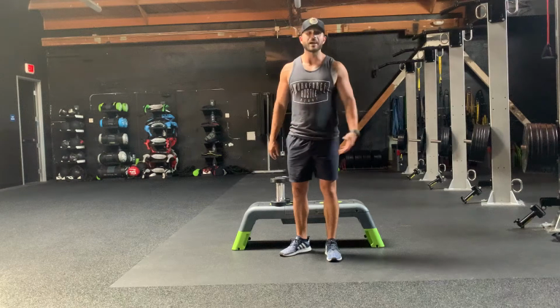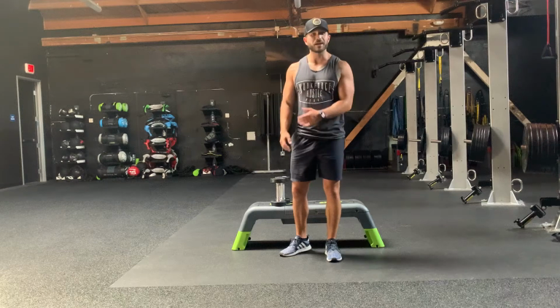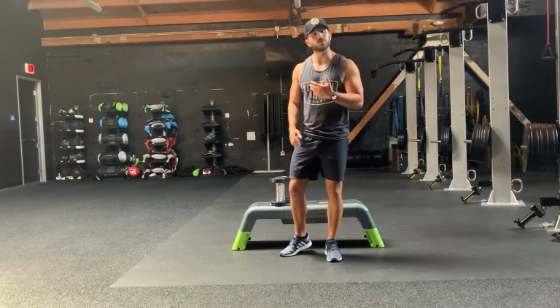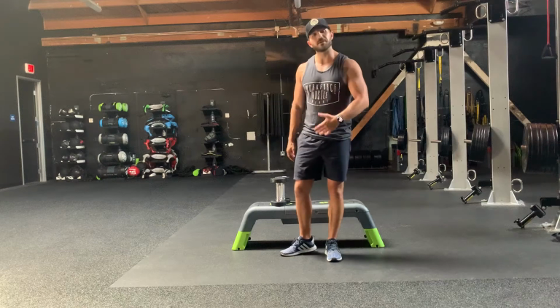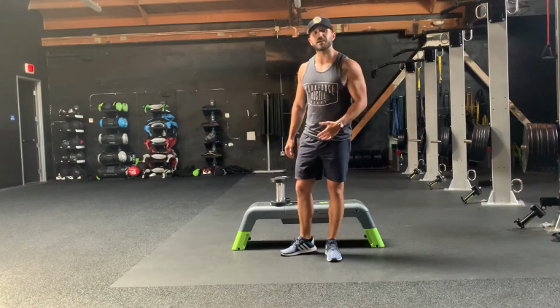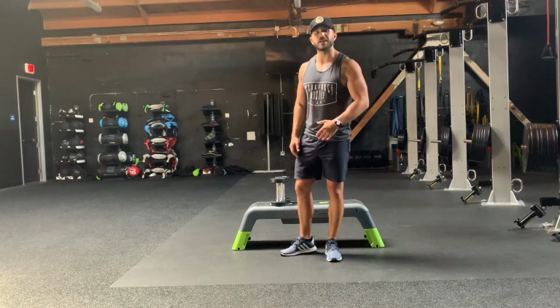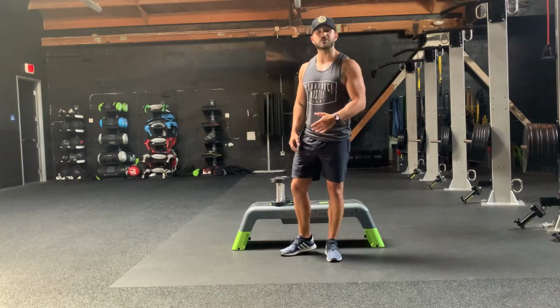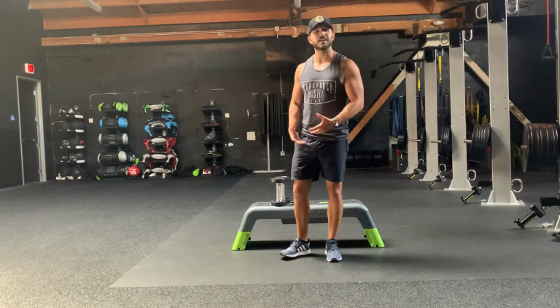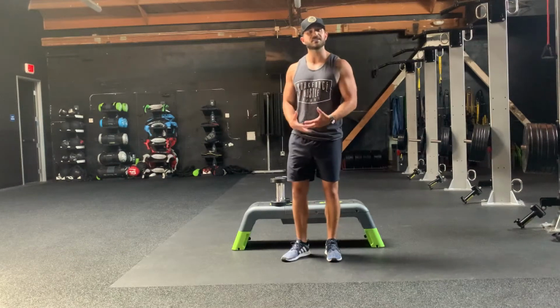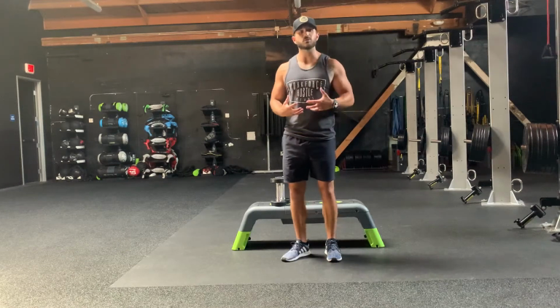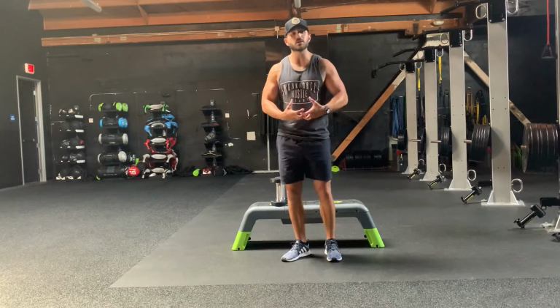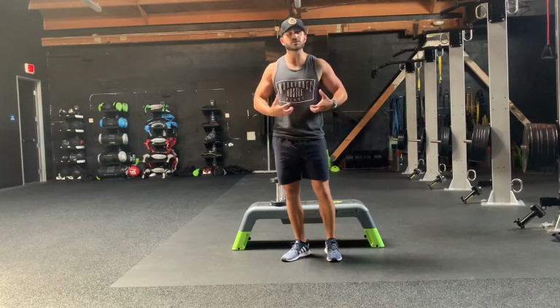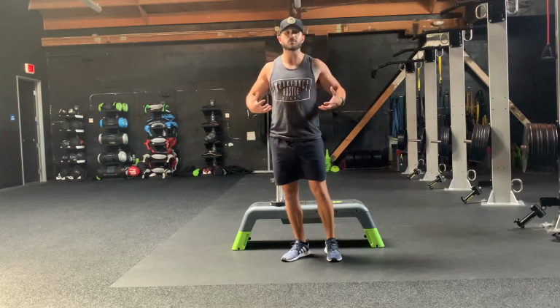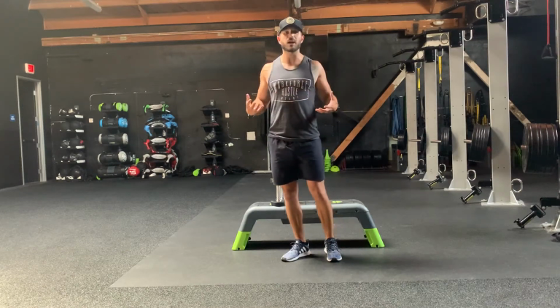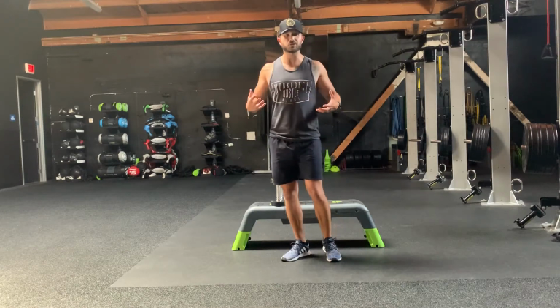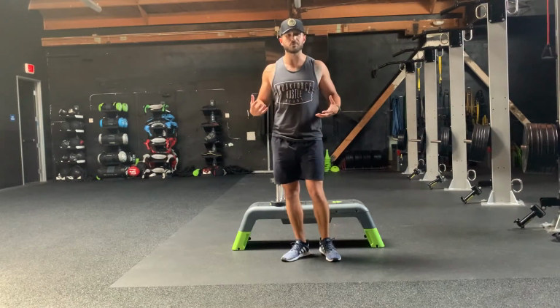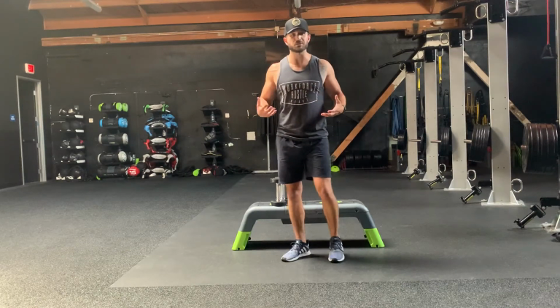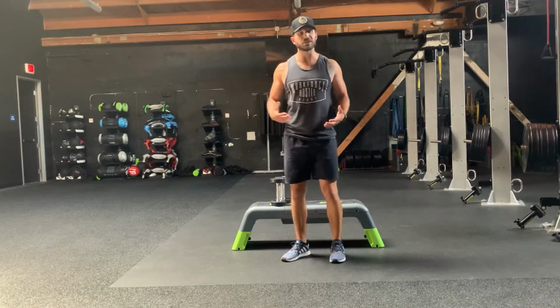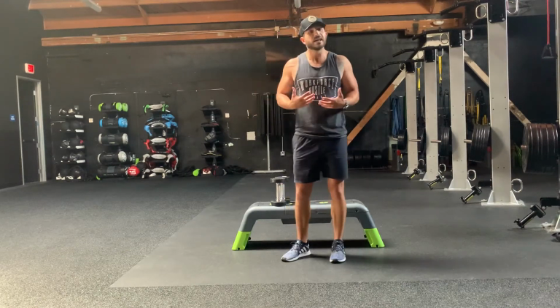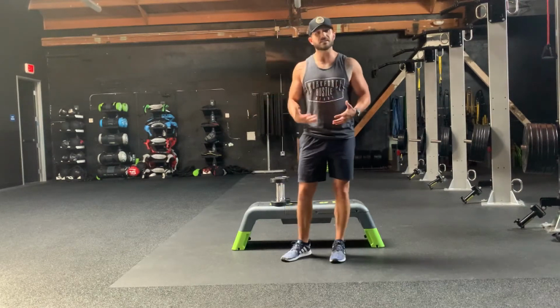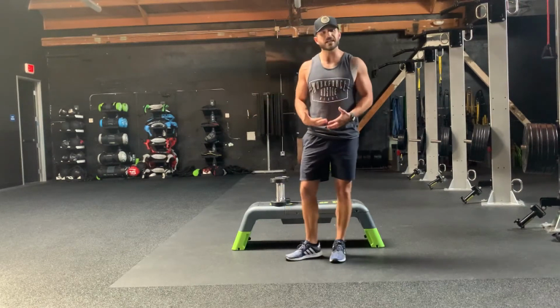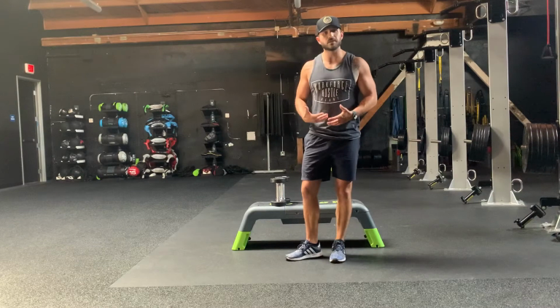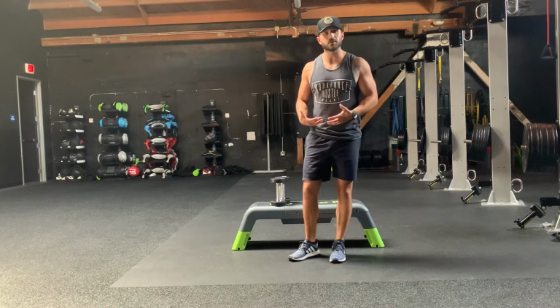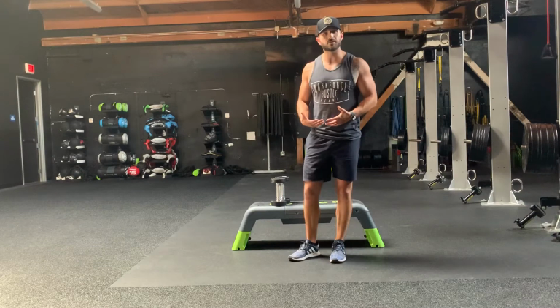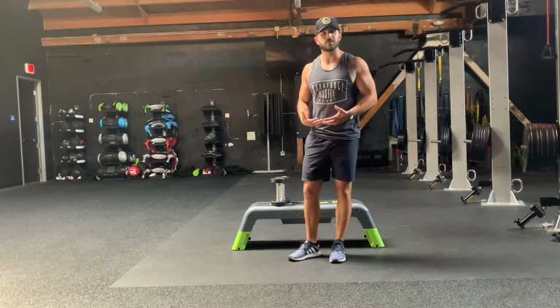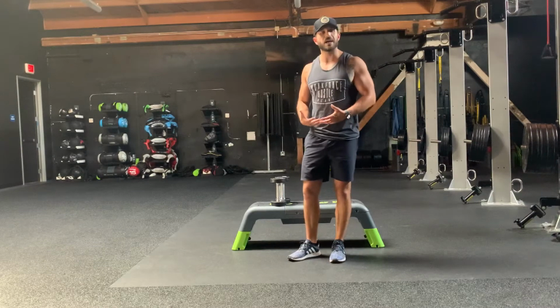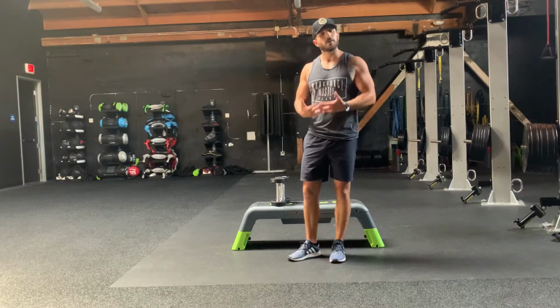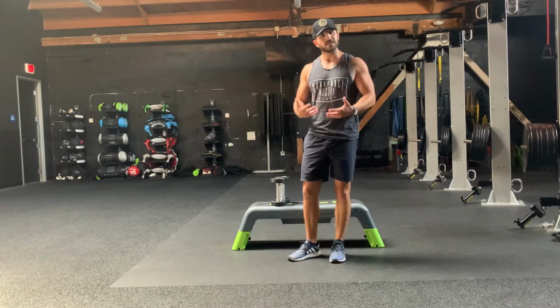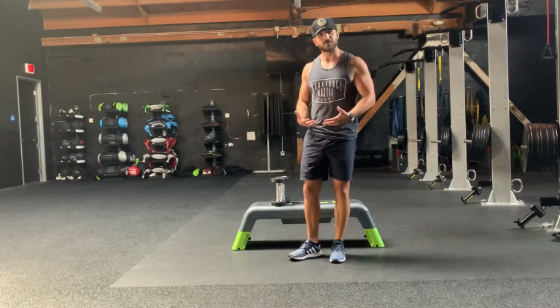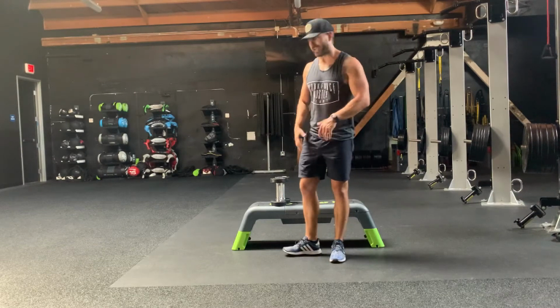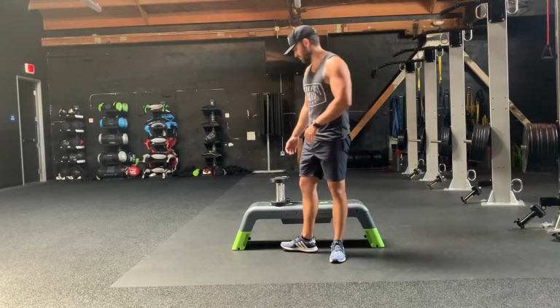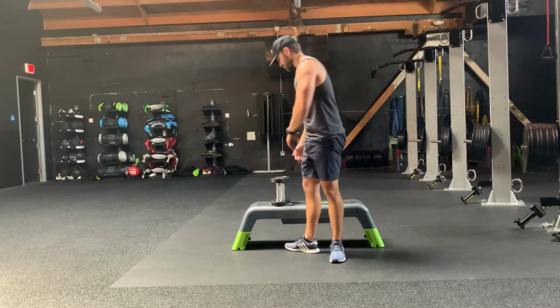A raise — one of my favorite exercises because it really works on those postural muscles. It's like a dumbbell reverse fly, but a different hand position.